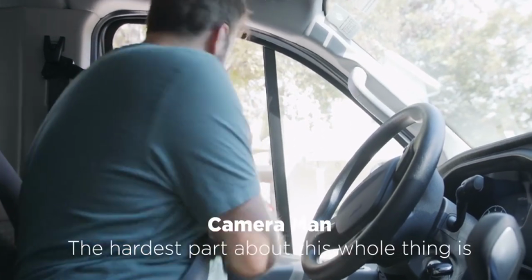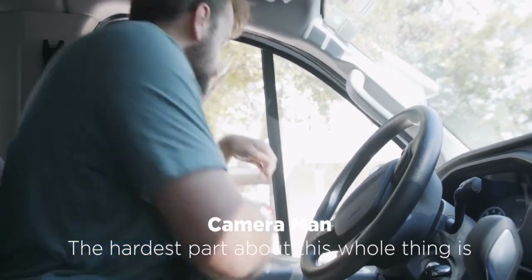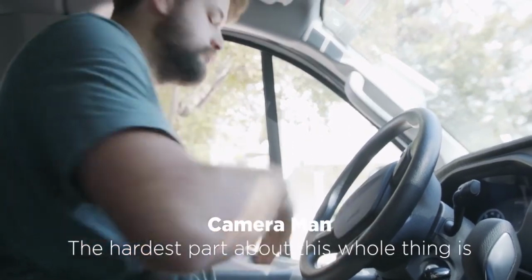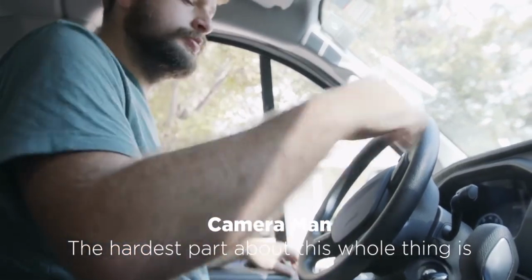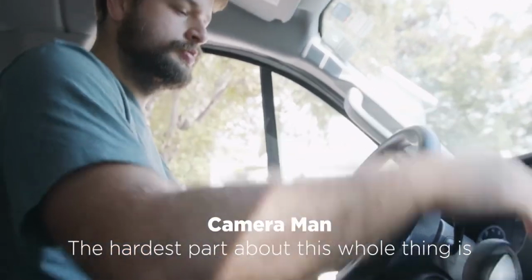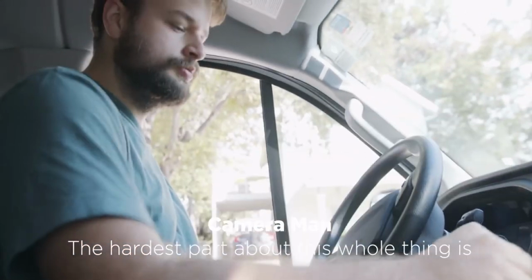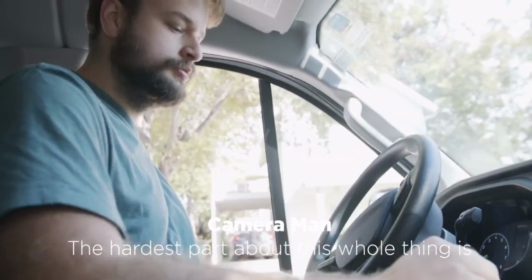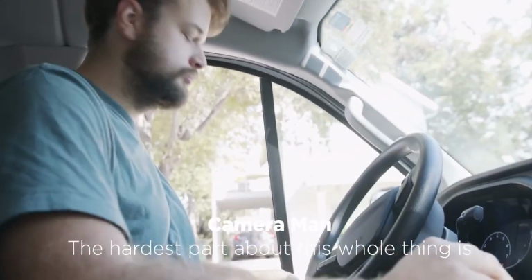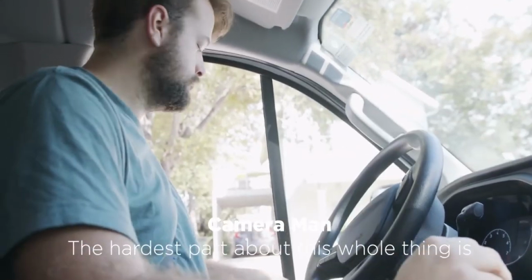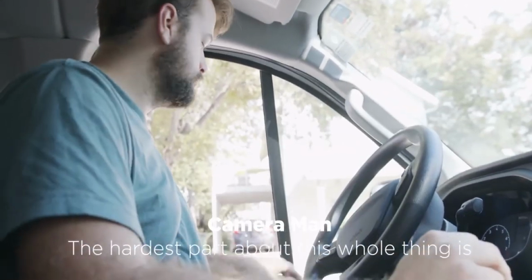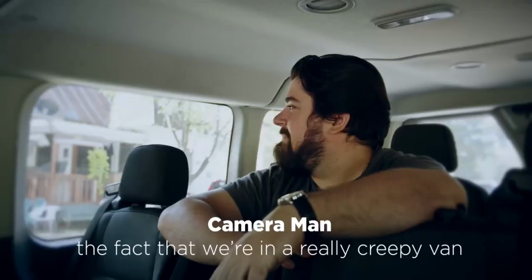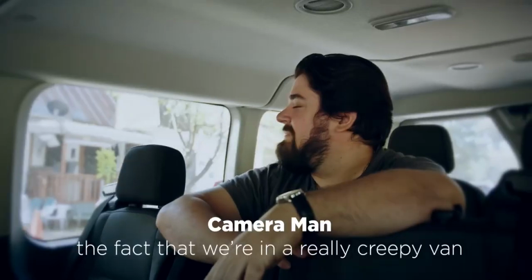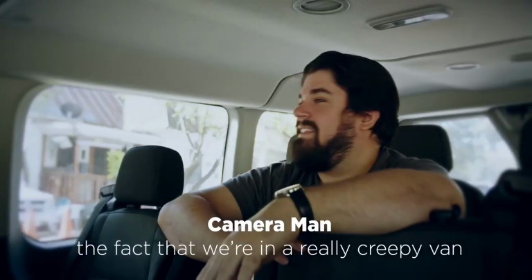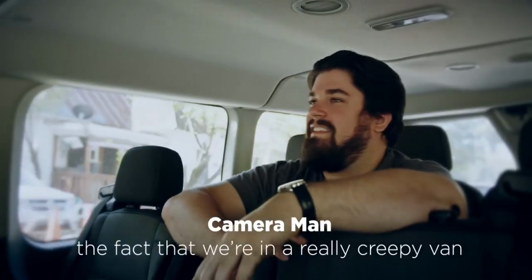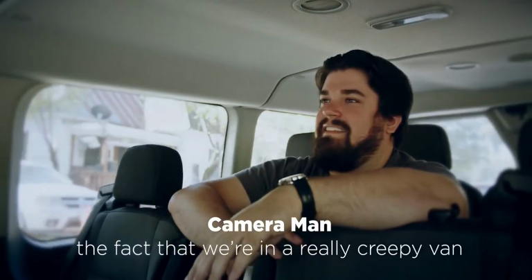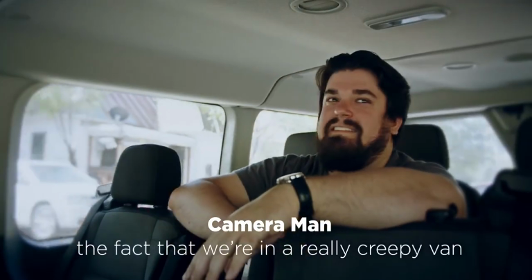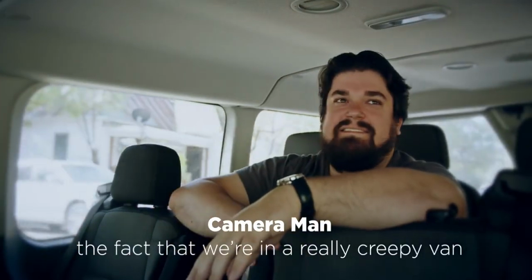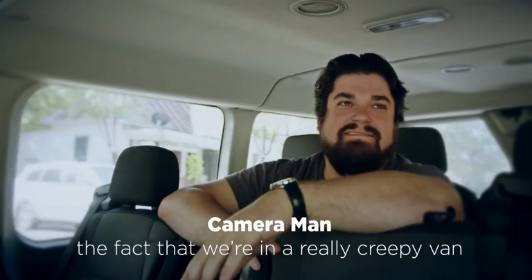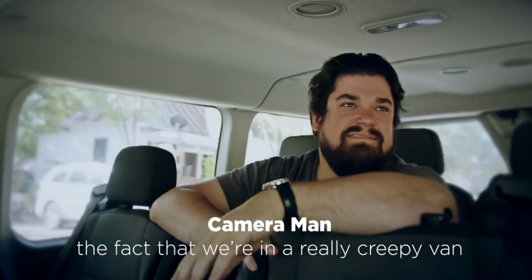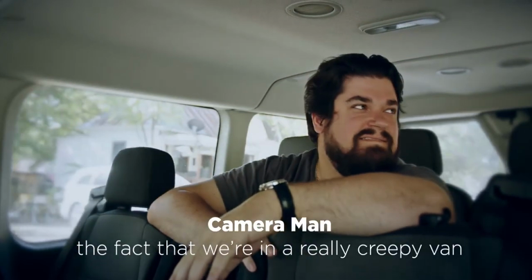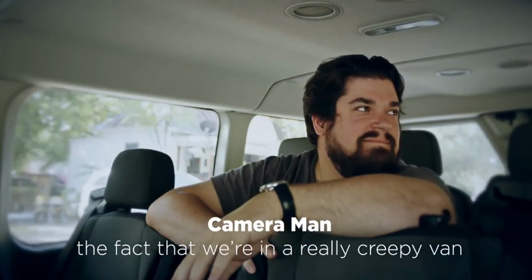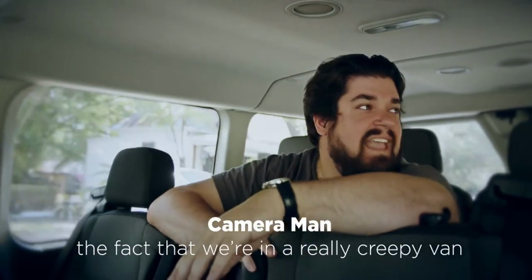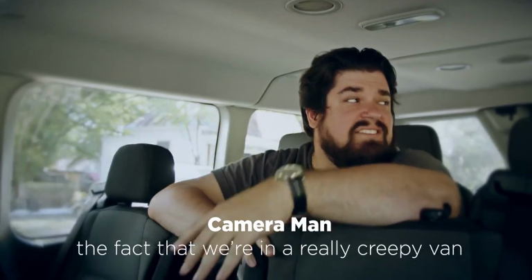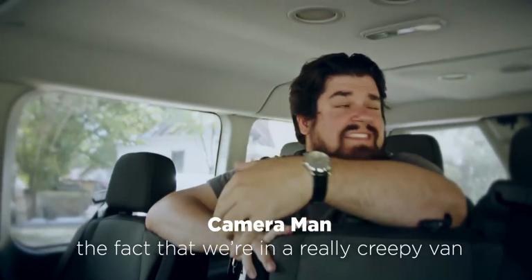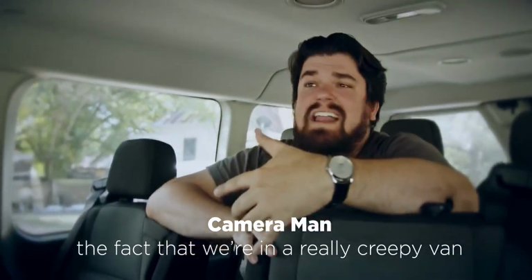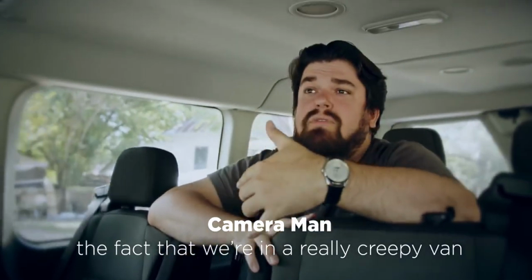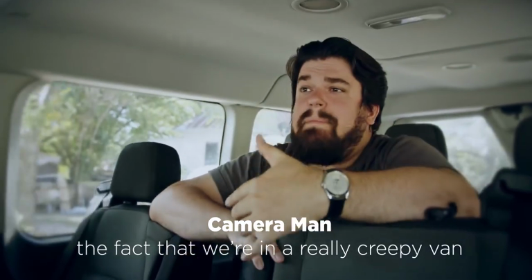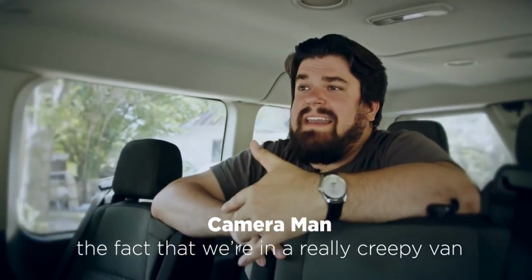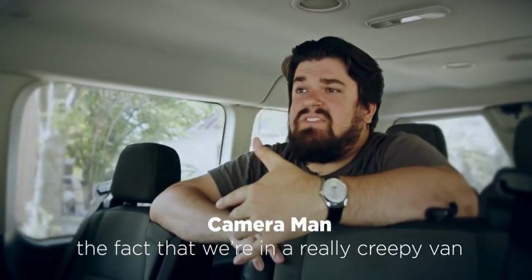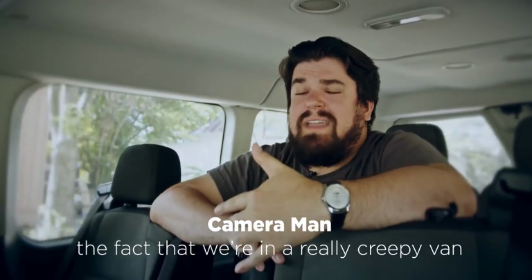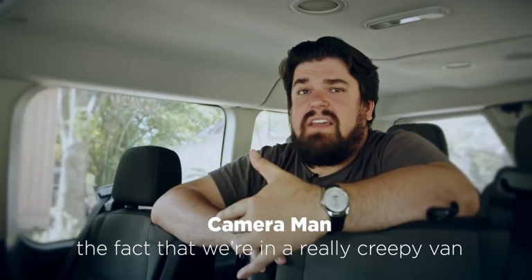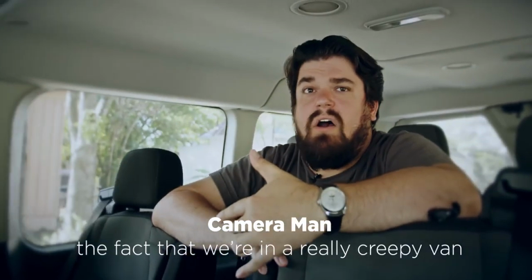The hardest part about this whole thing is the fact that we're getting very creepy. It's not that creepy — it has windows.